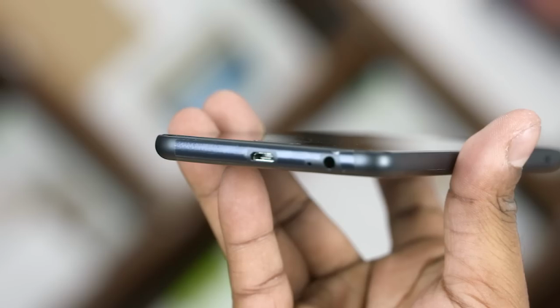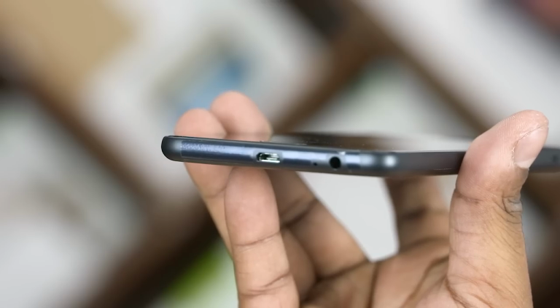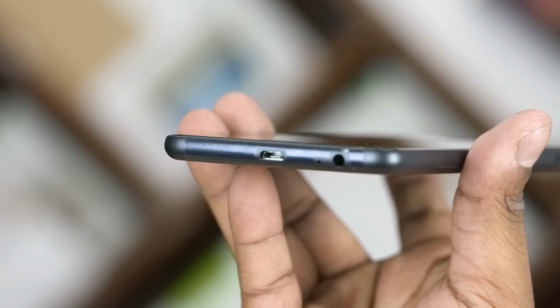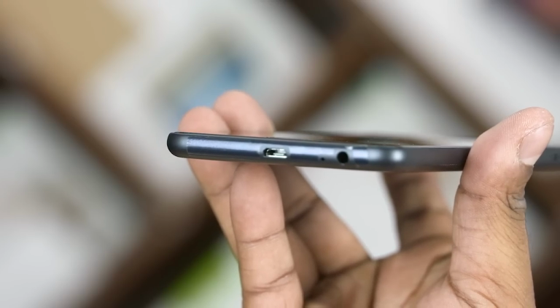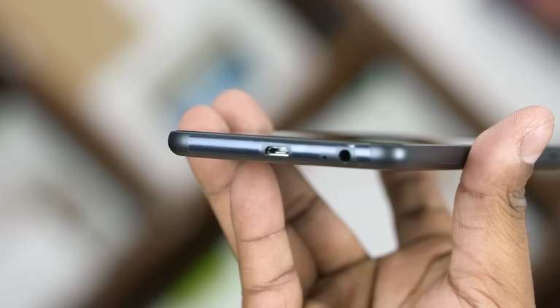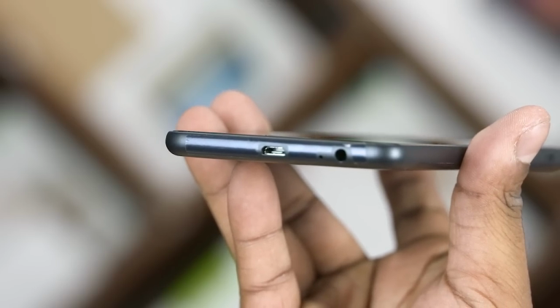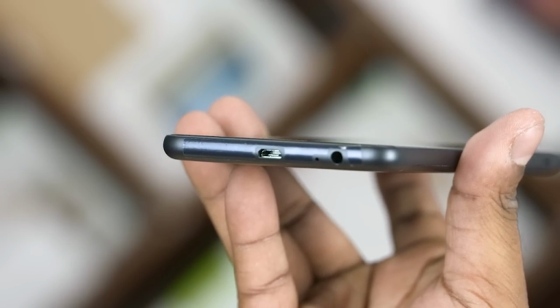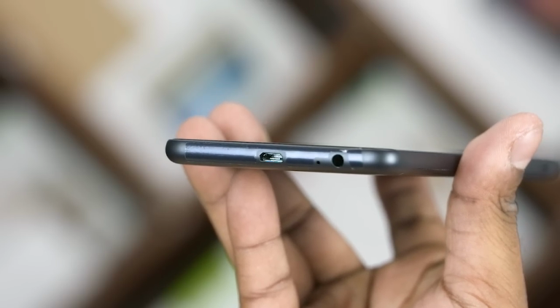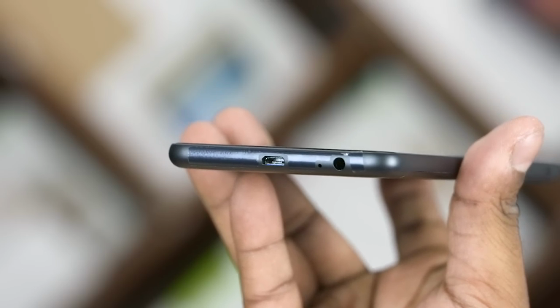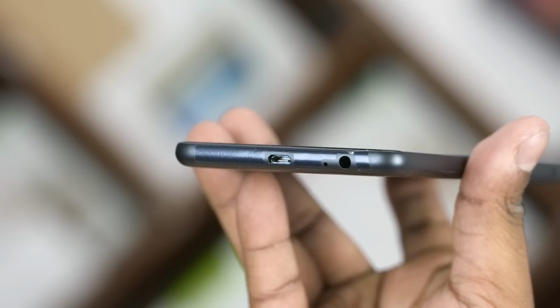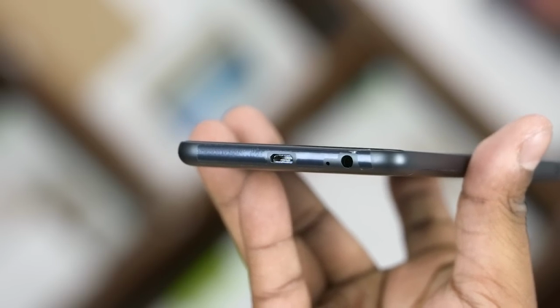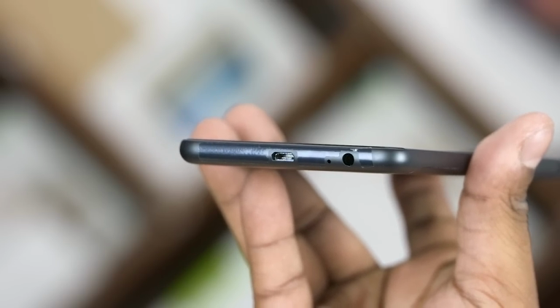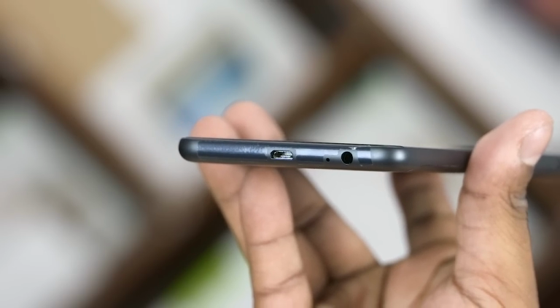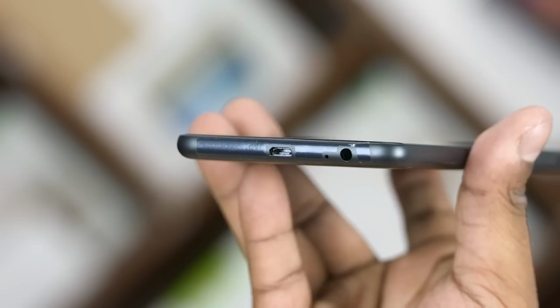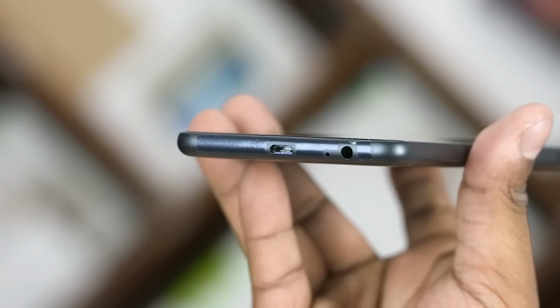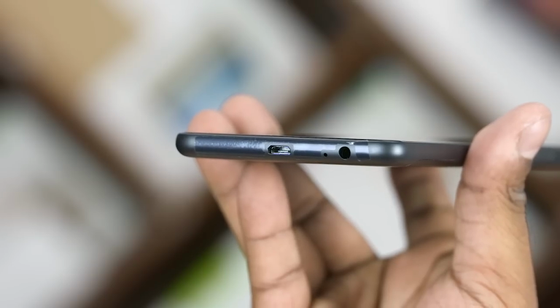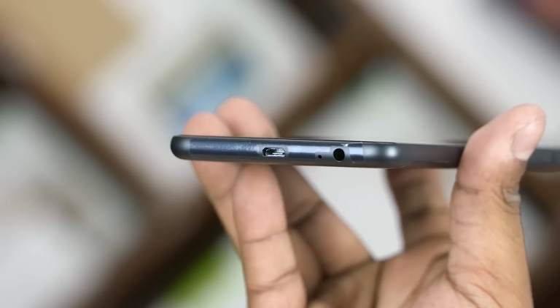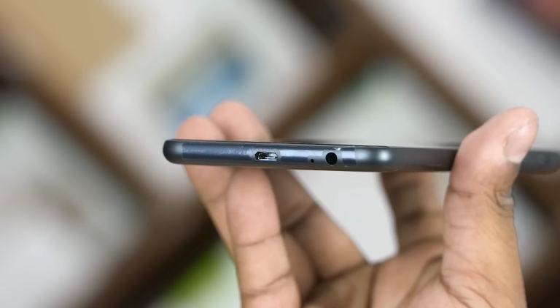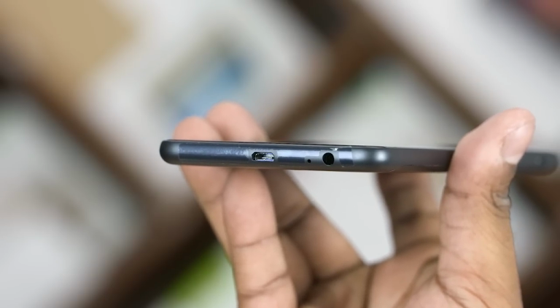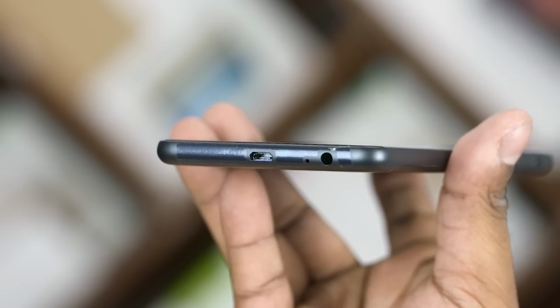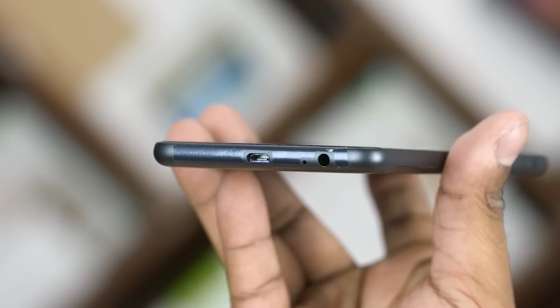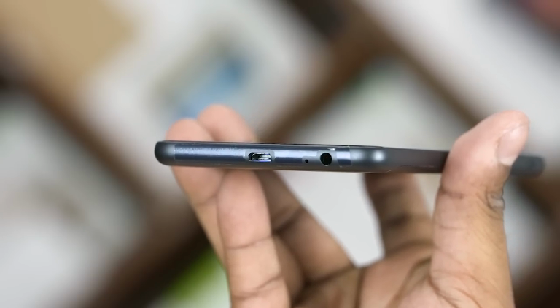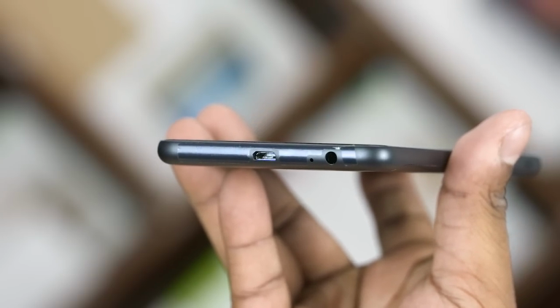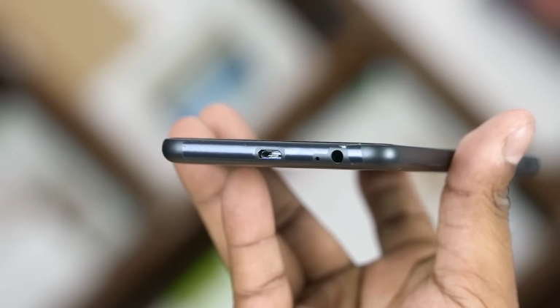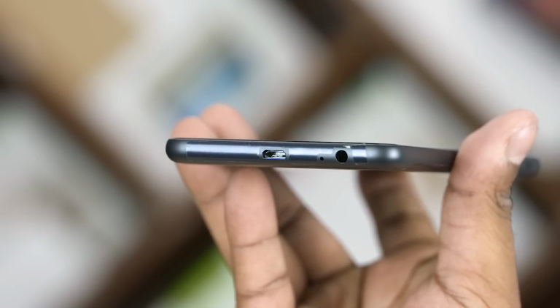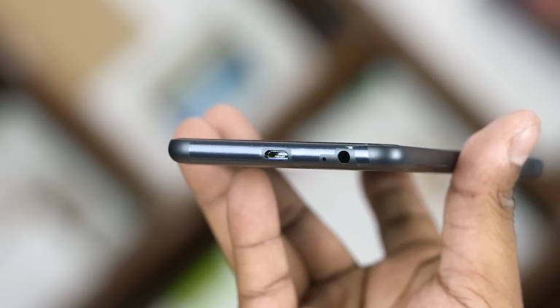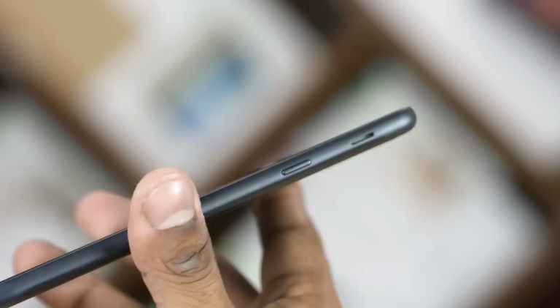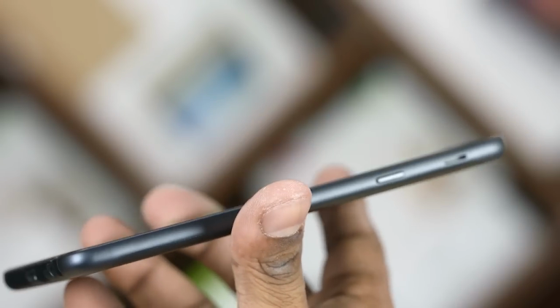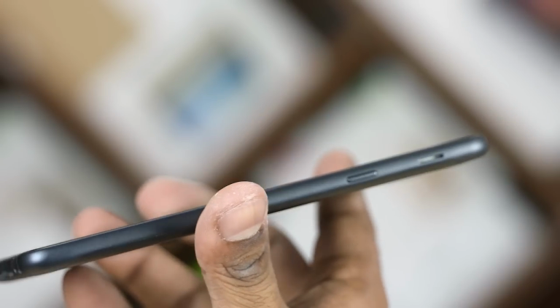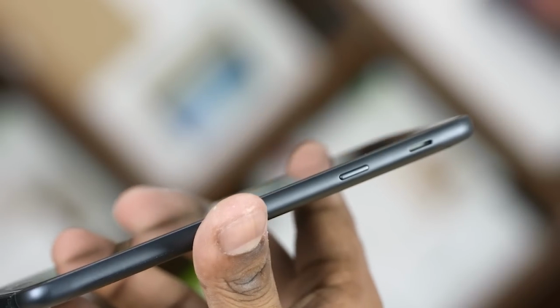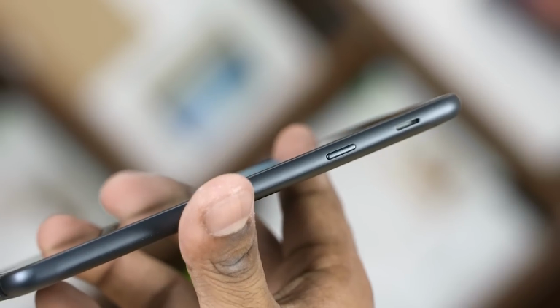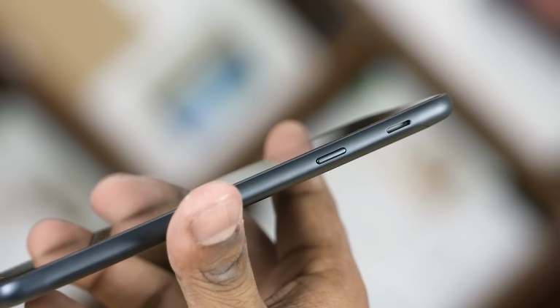On the bottom, there is a 3.5mm headphone jack, a primary microphone, and a micro USB port. On the side, there is a power button.